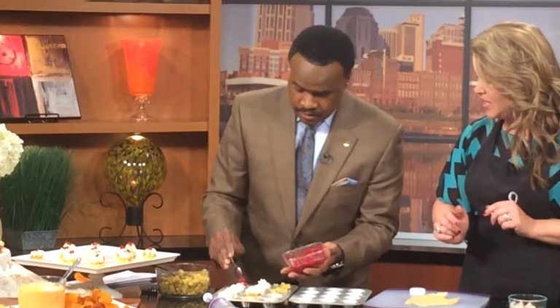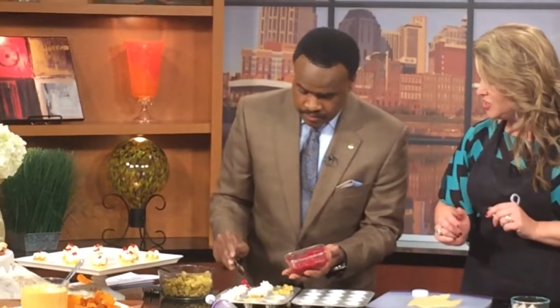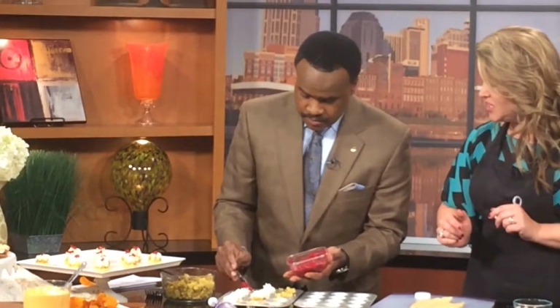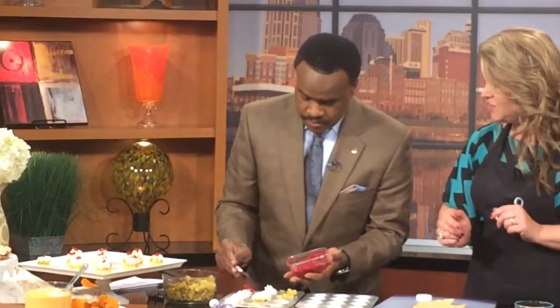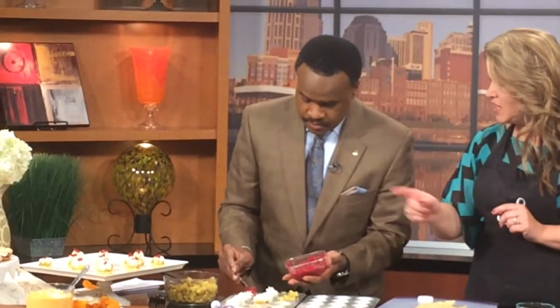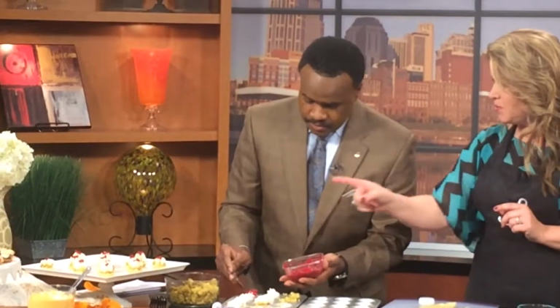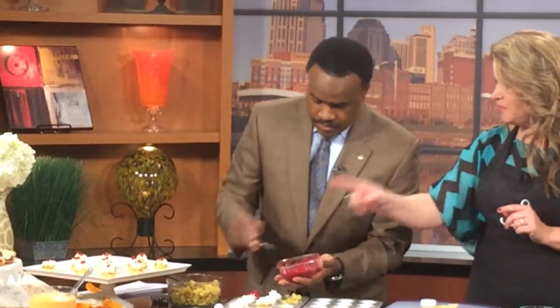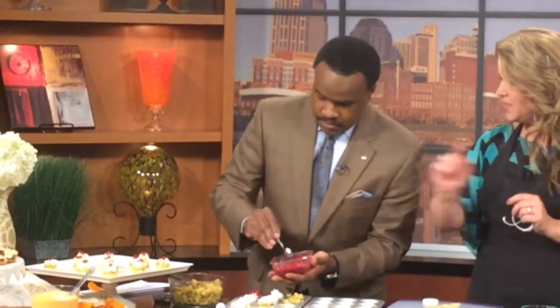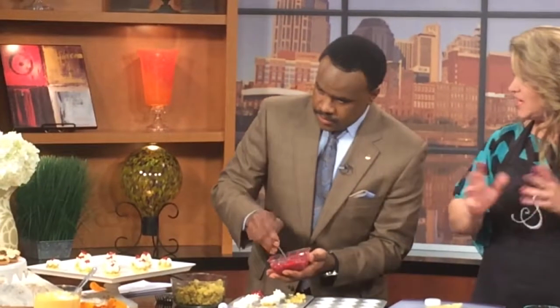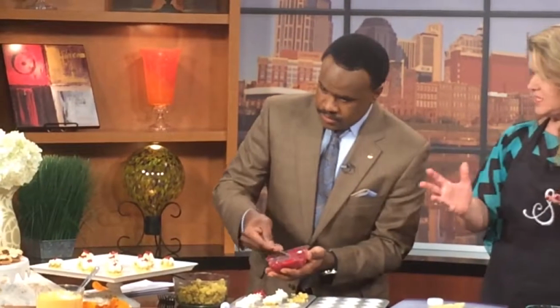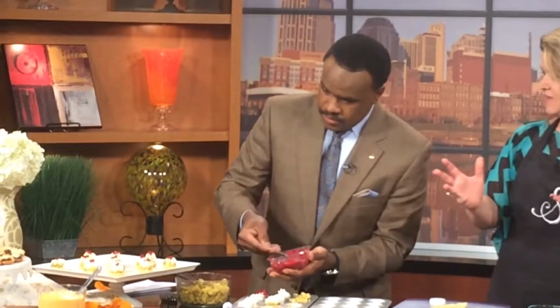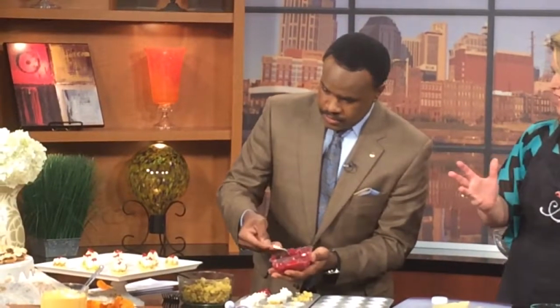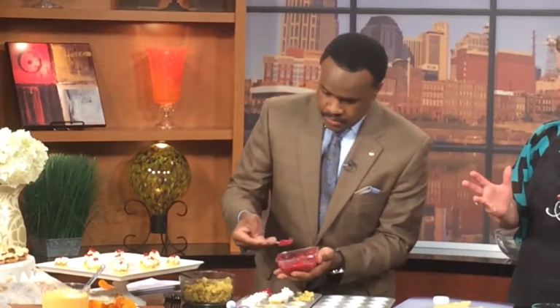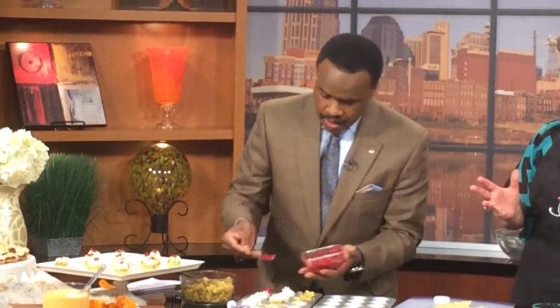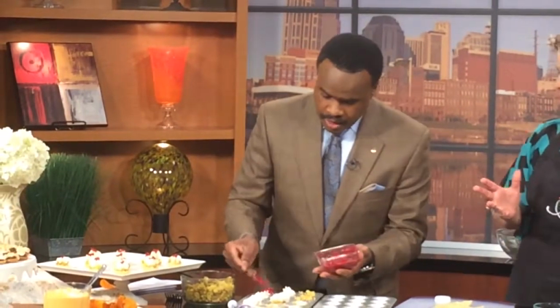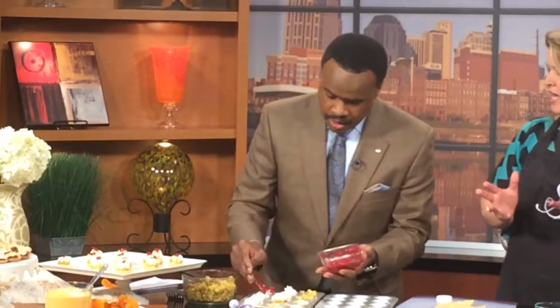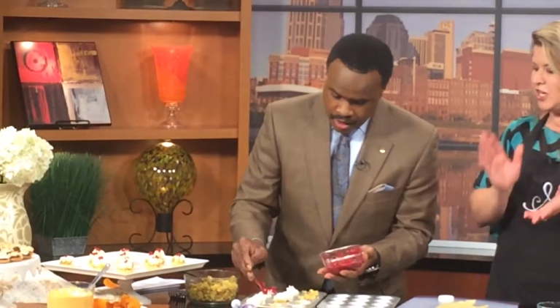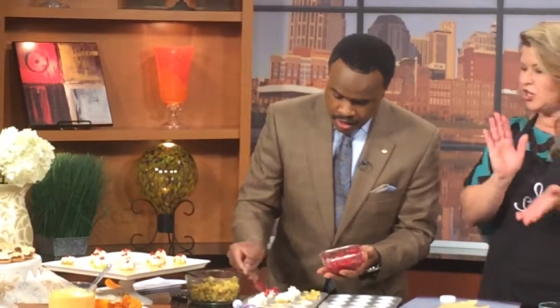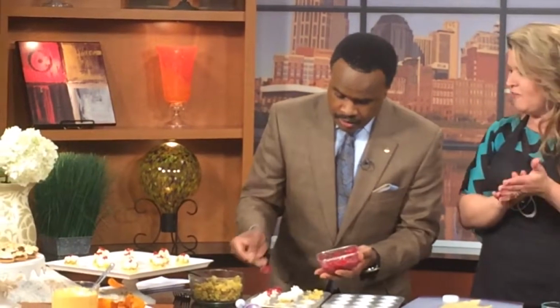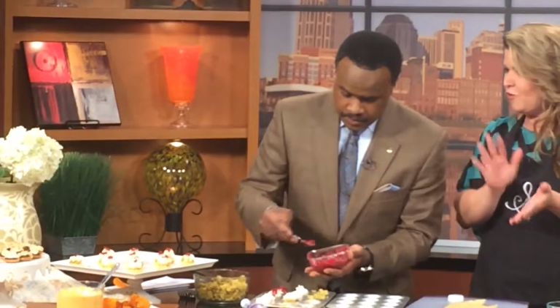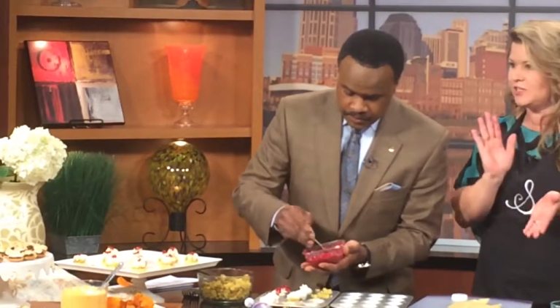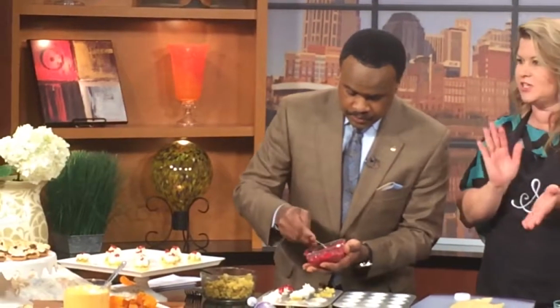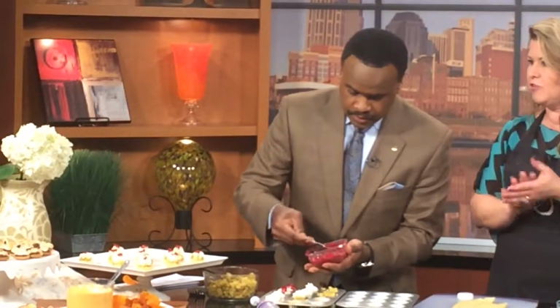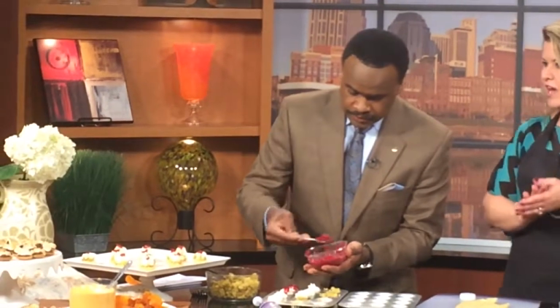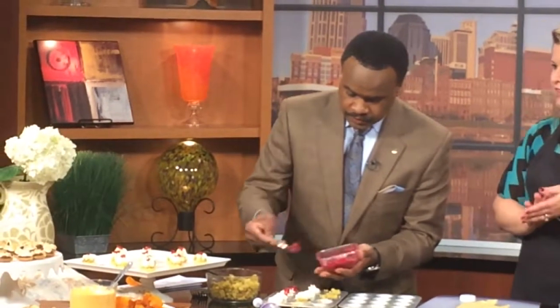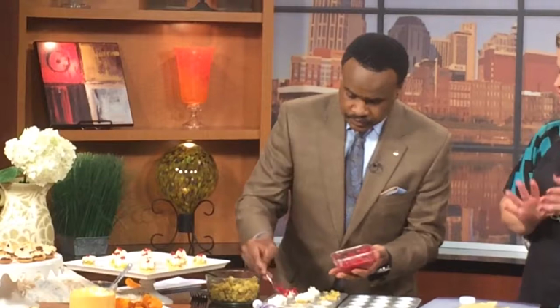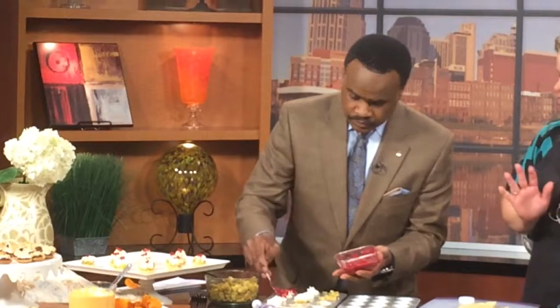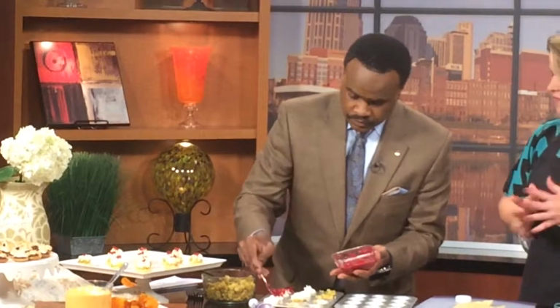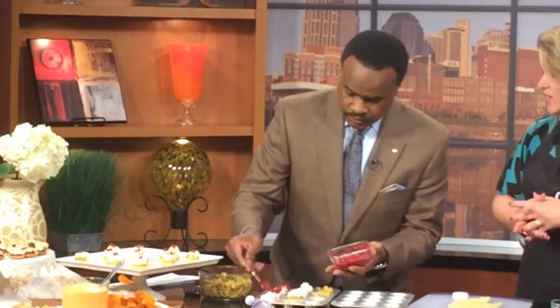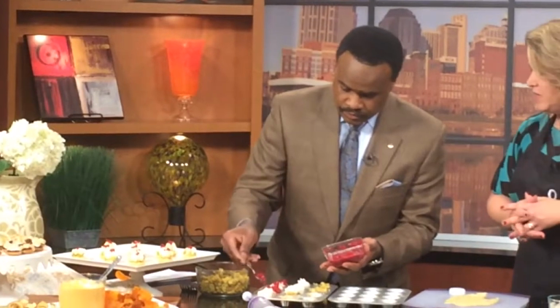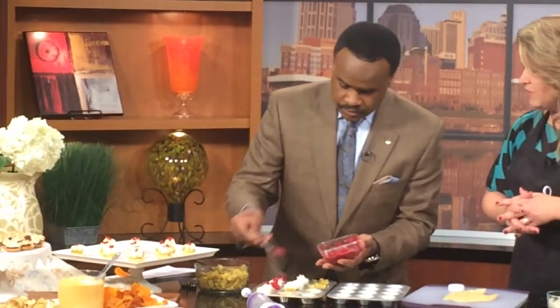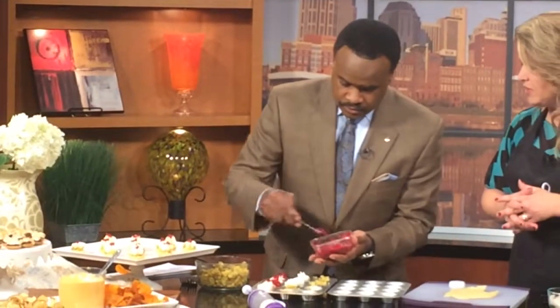And it just gives you that perfect Thanksgiving in a Bite — no forks, no knives. You don't even need a plate, really.